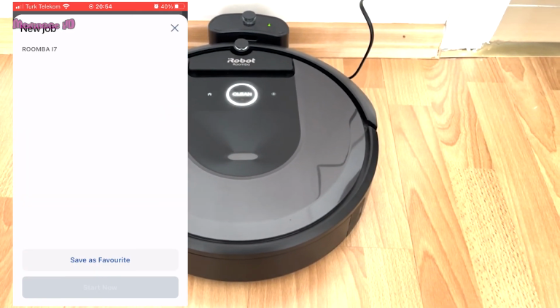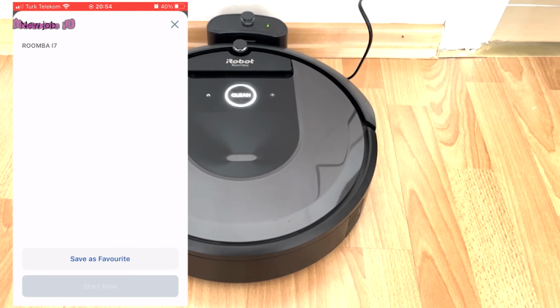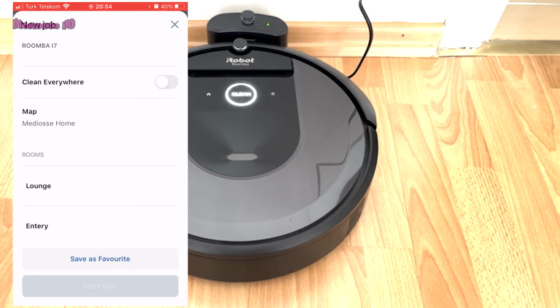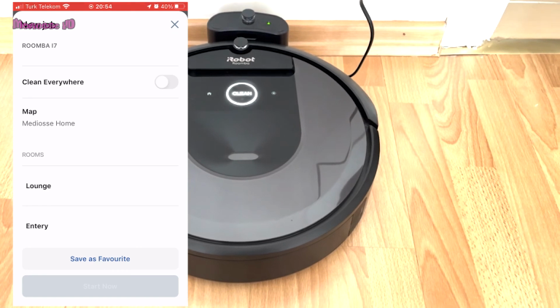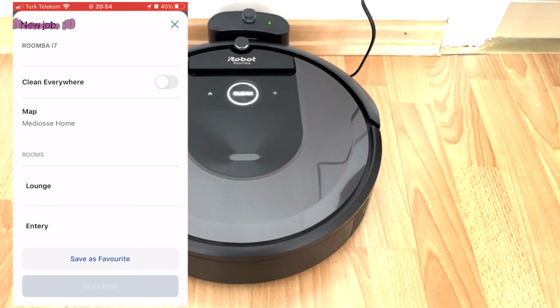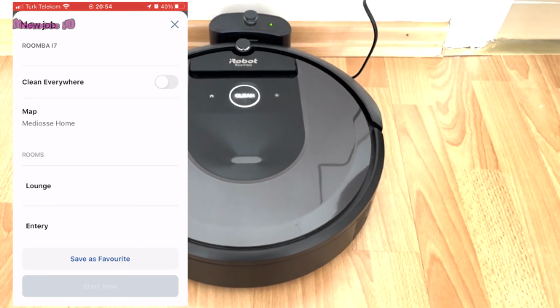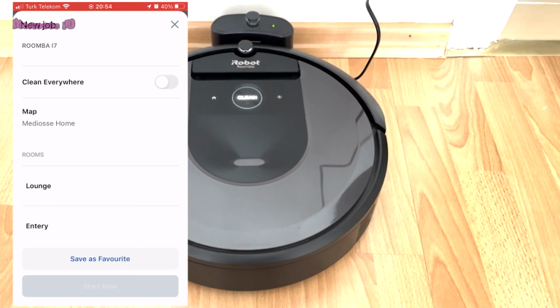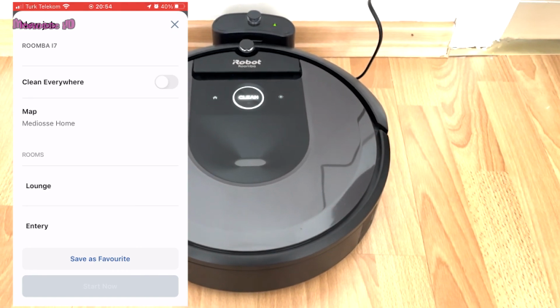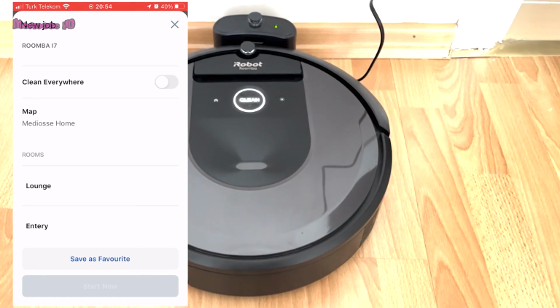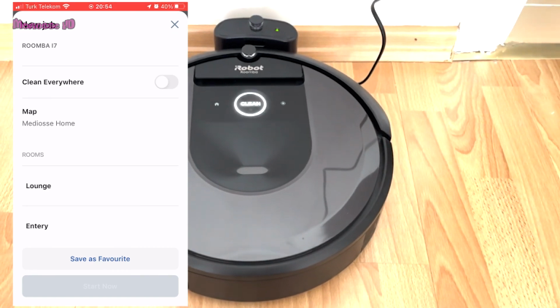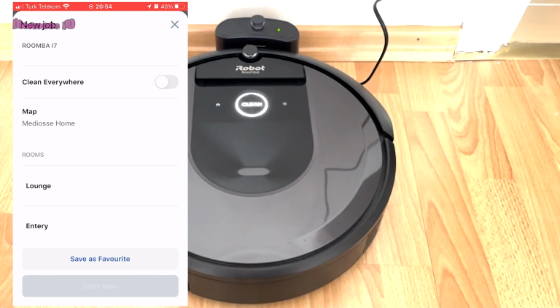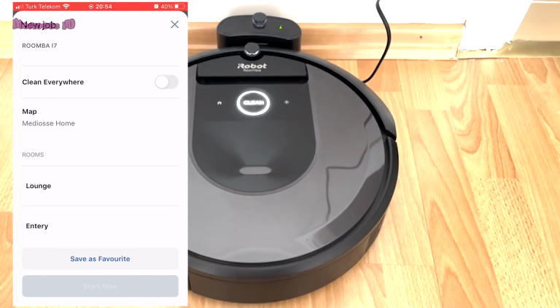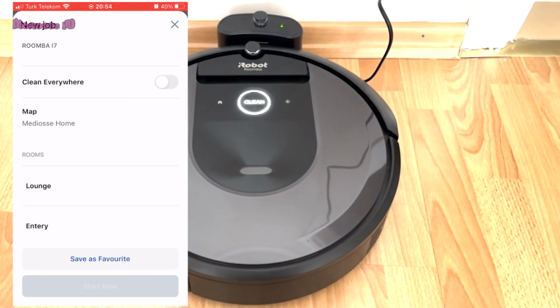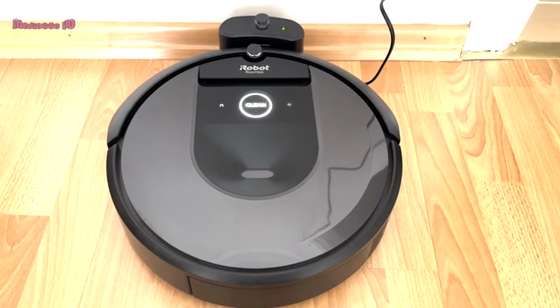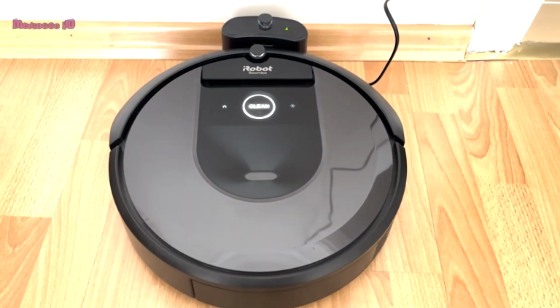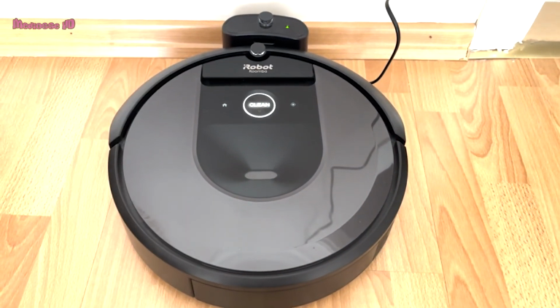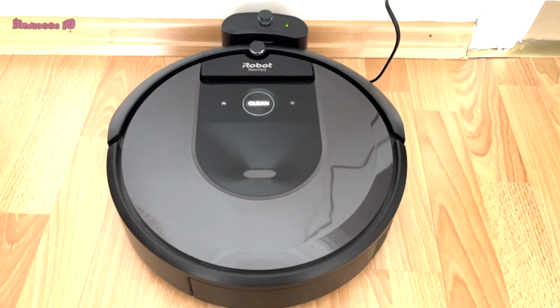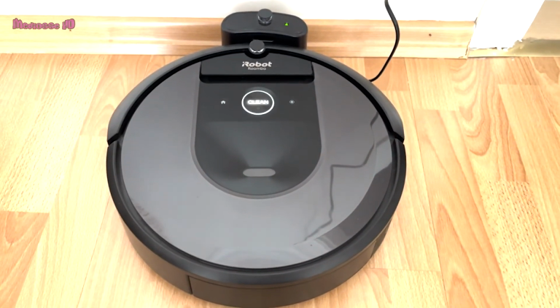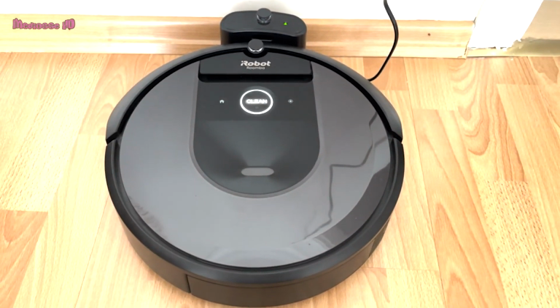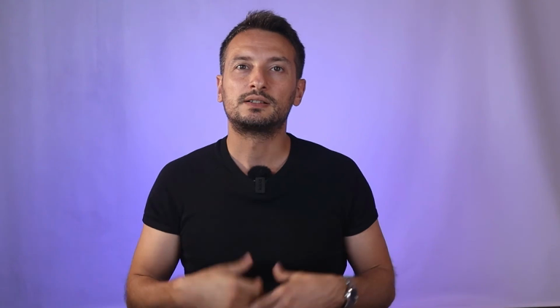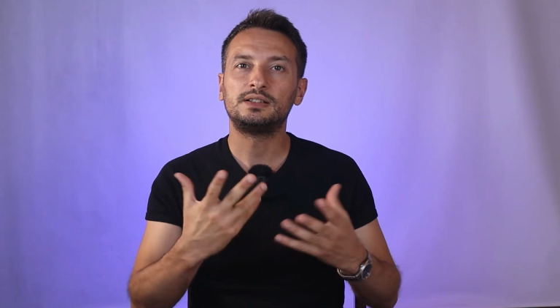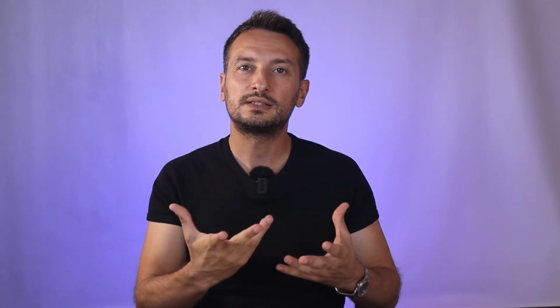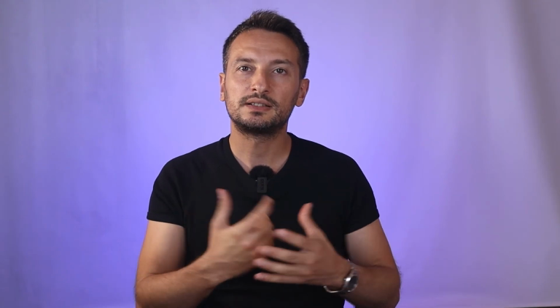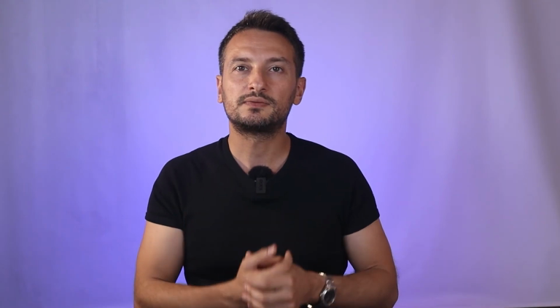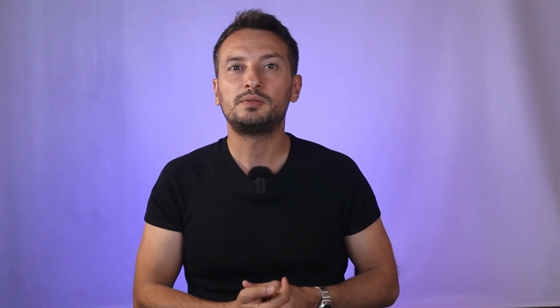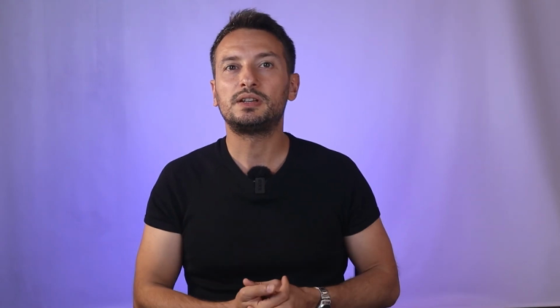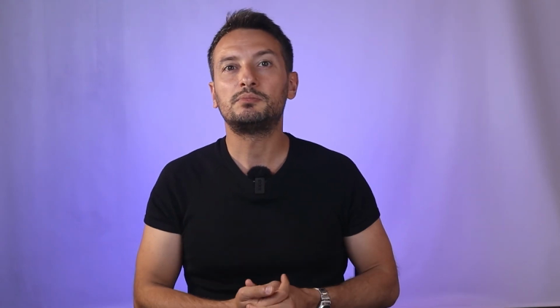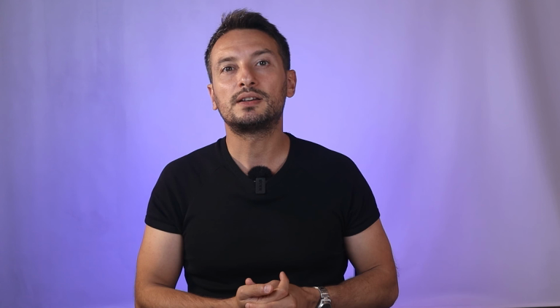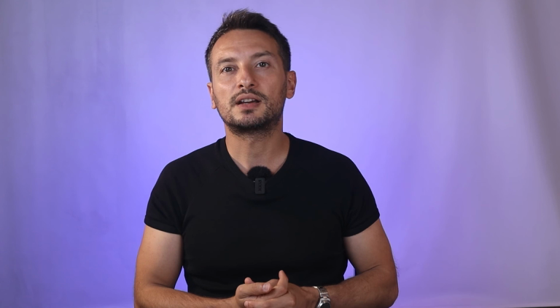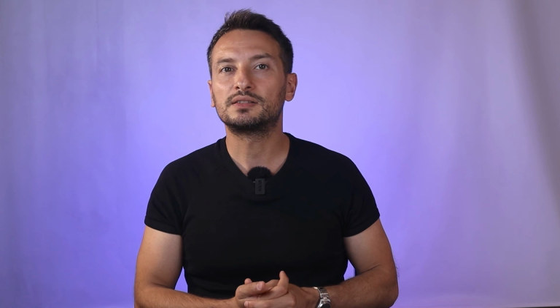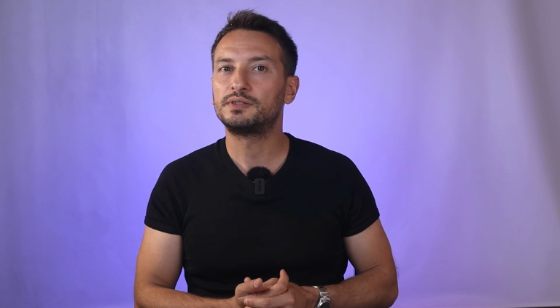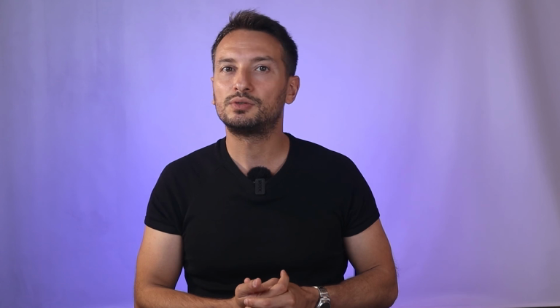After the mapping was finished, I started cleaning the living room at the first suction power level. Cleaning results will be in my second video. Thank you for watching.